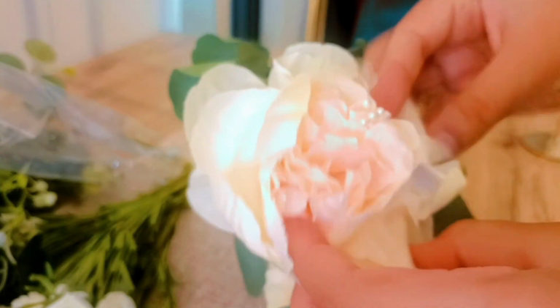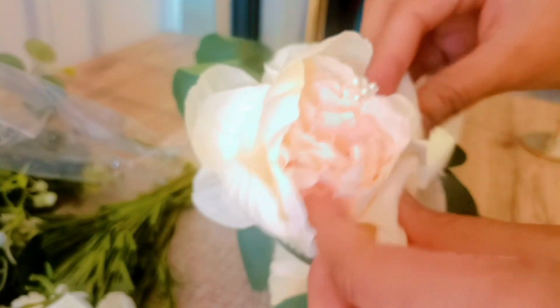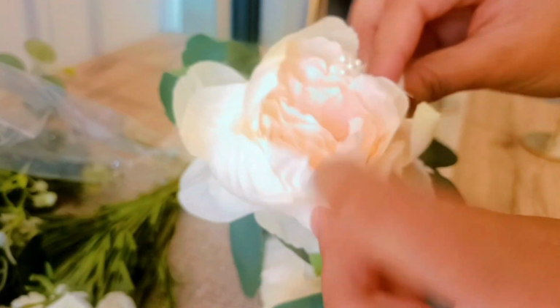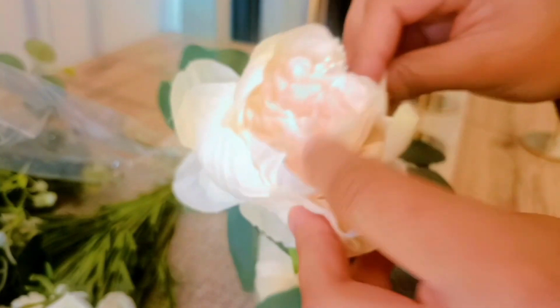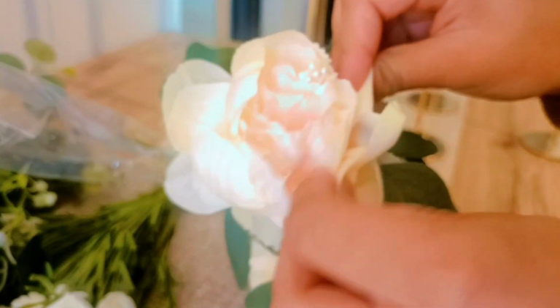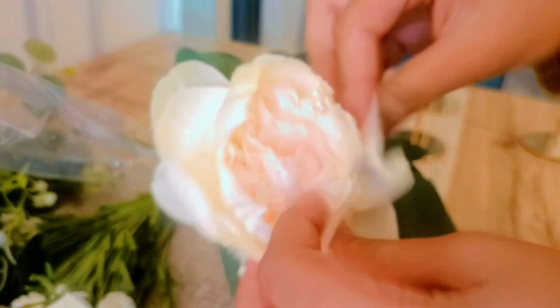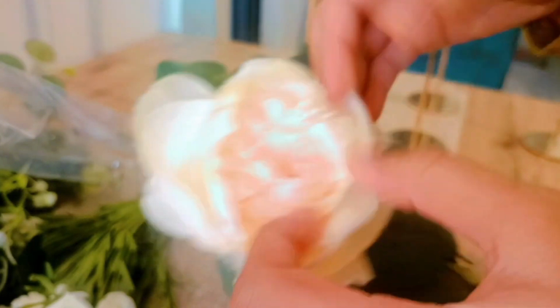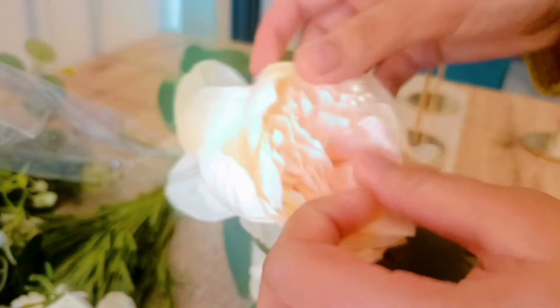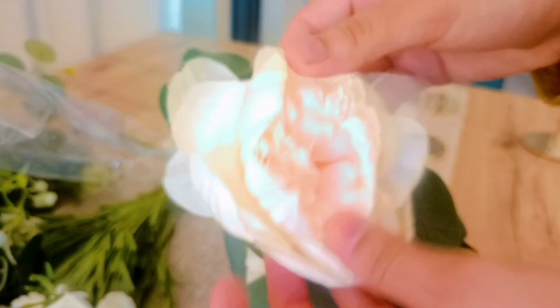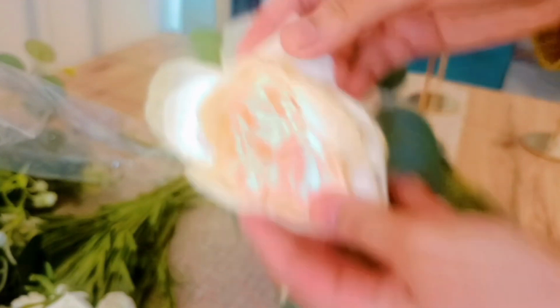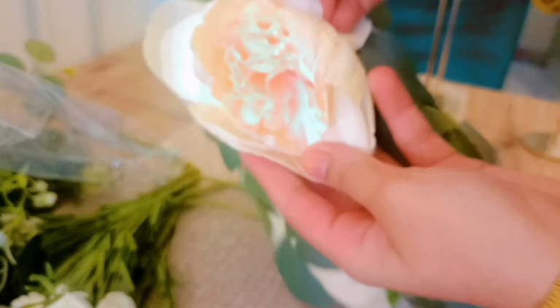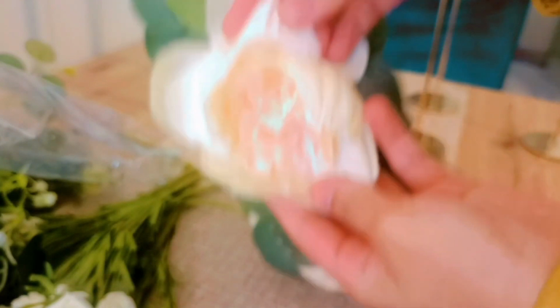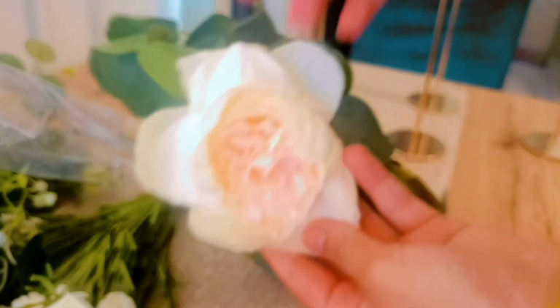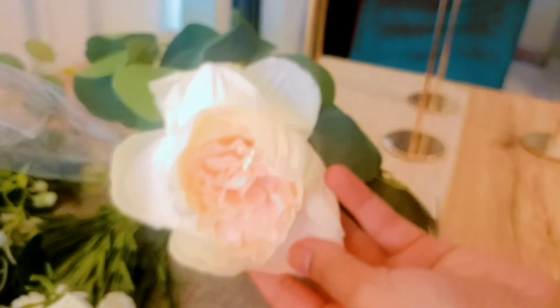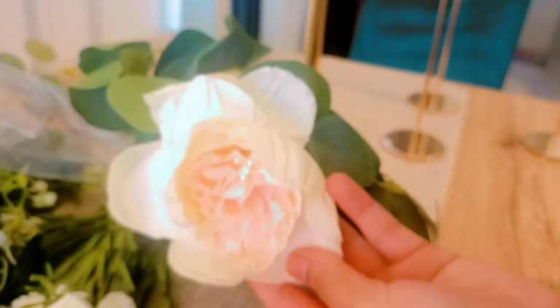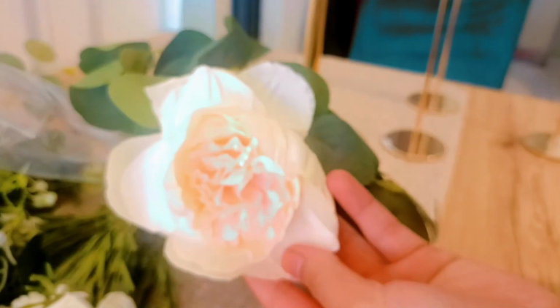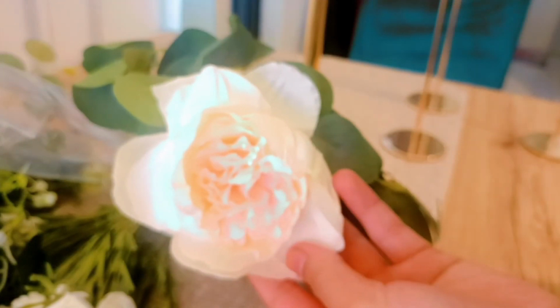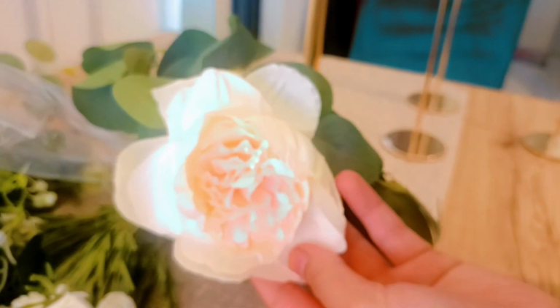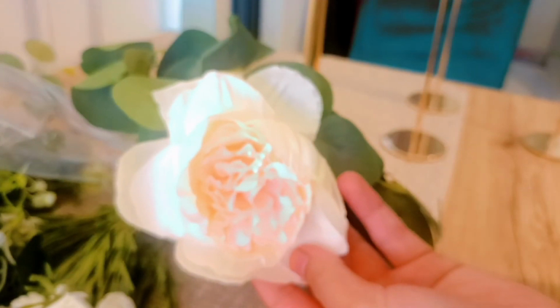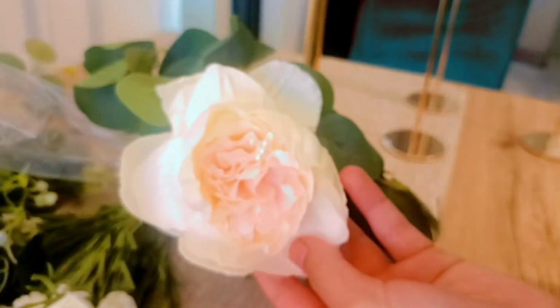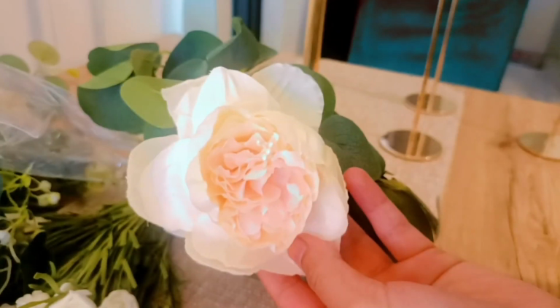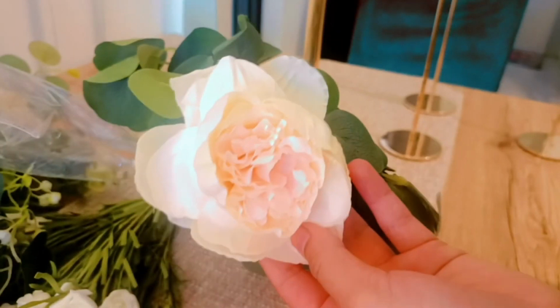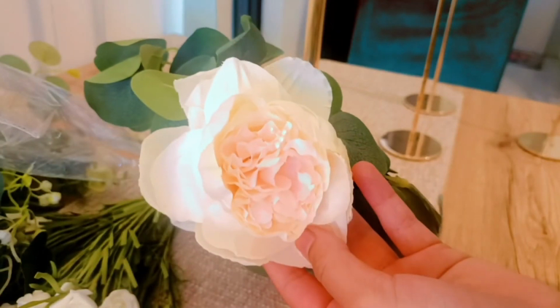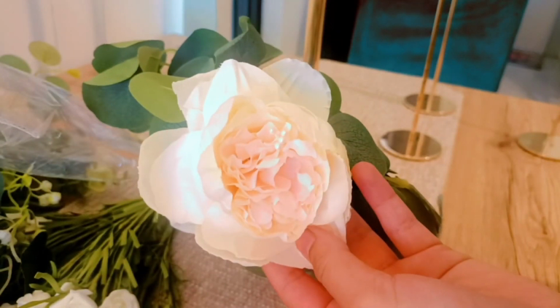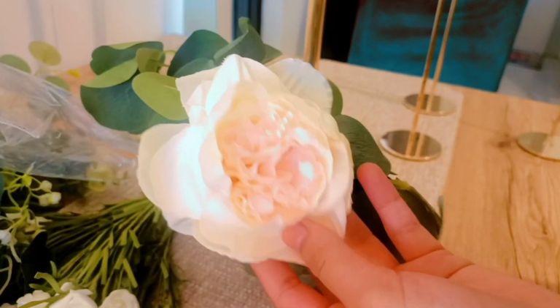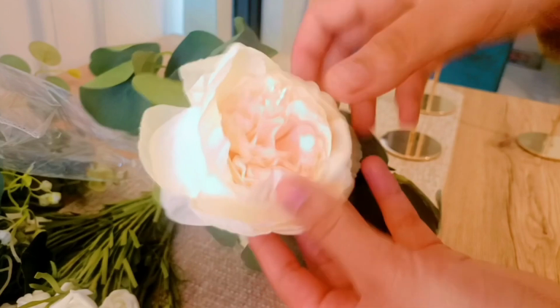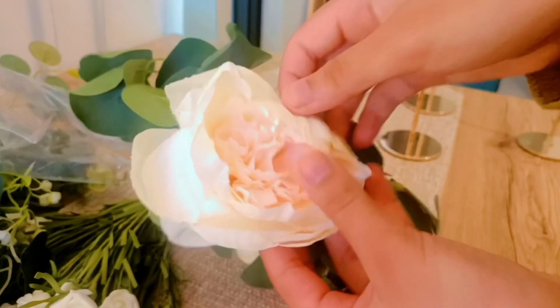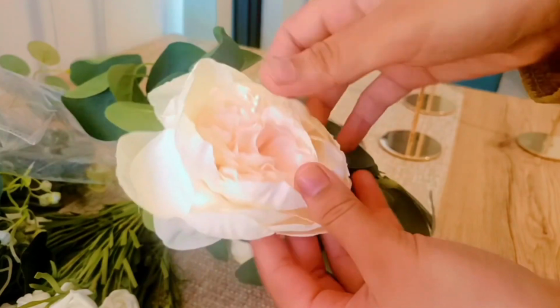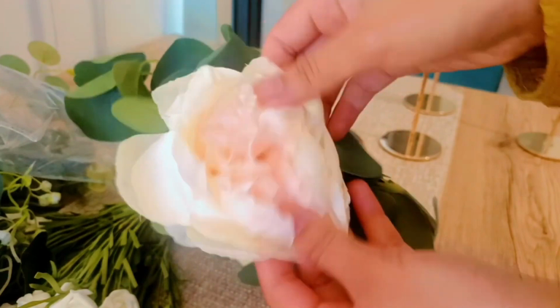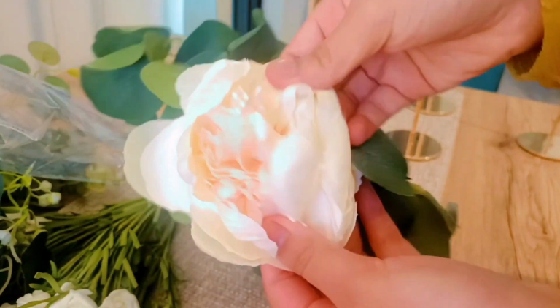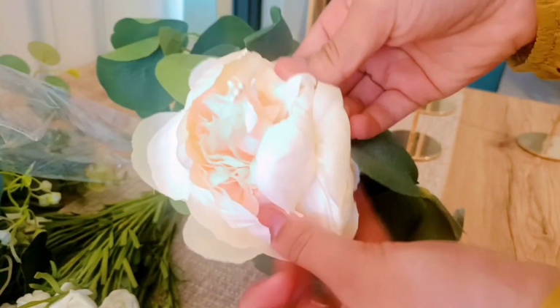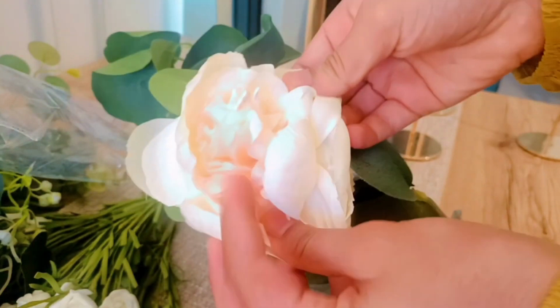It just makes it look more pretty. Besides, flowers are supposed to be more open, not all scrunched up.